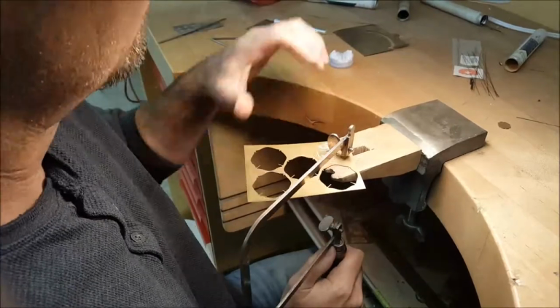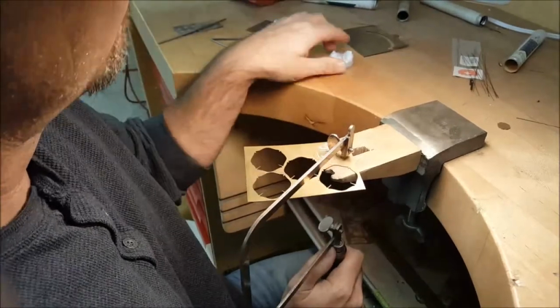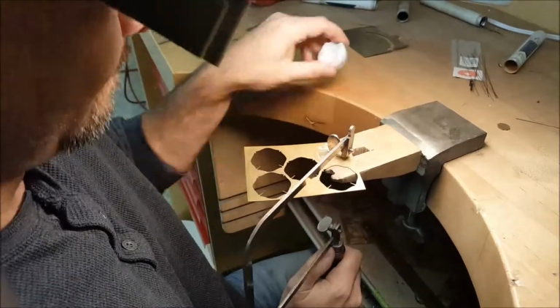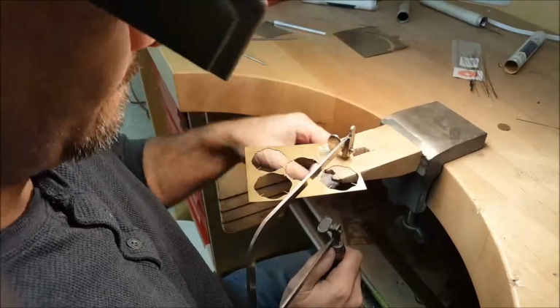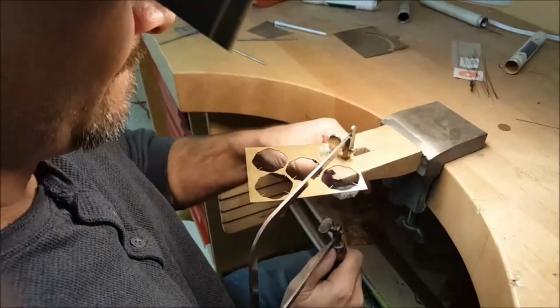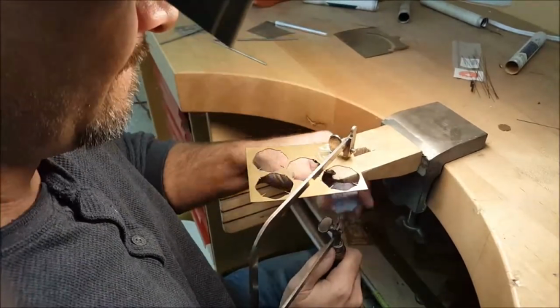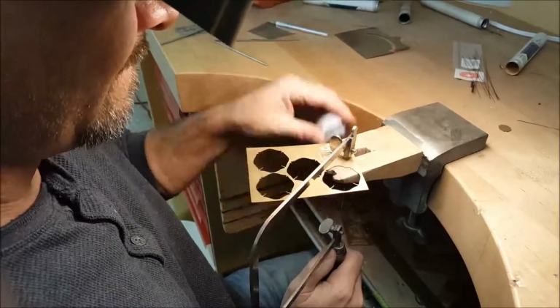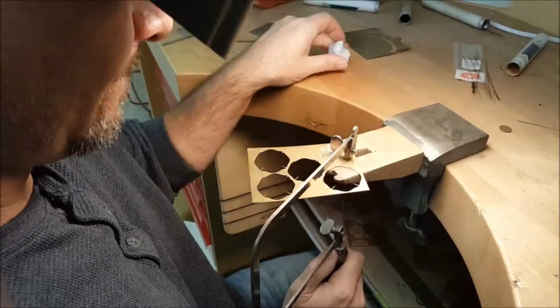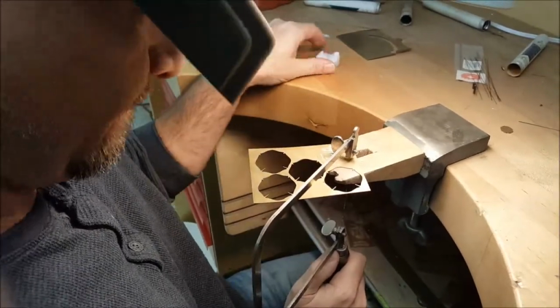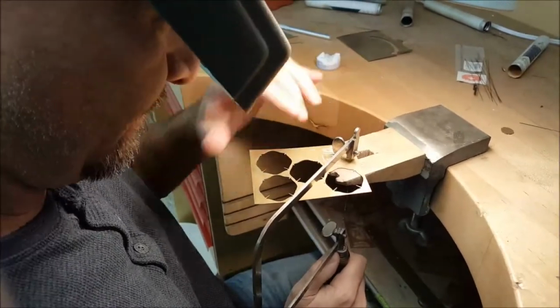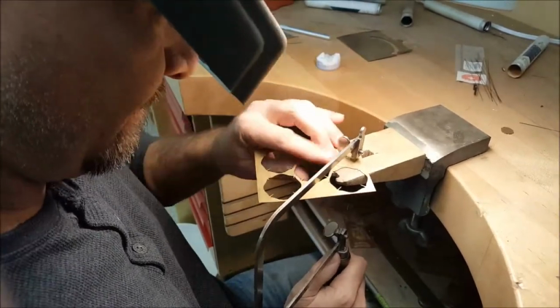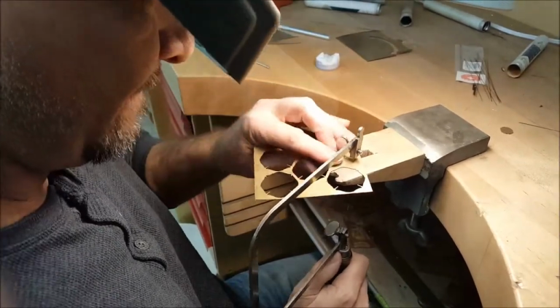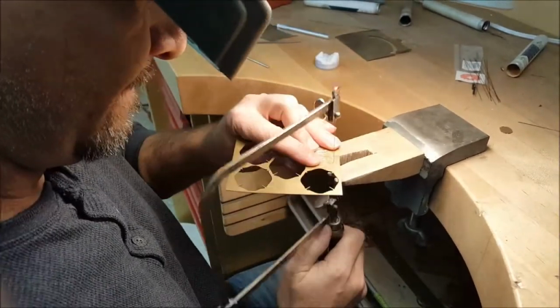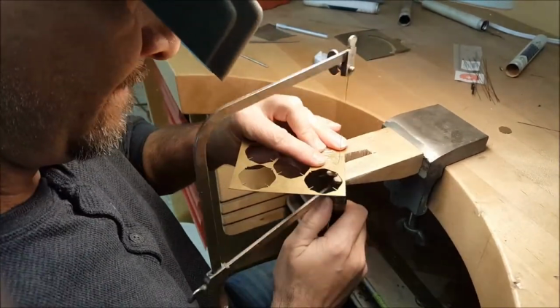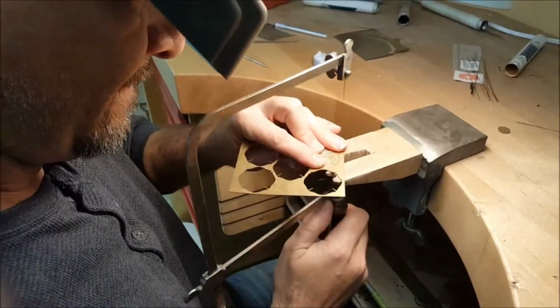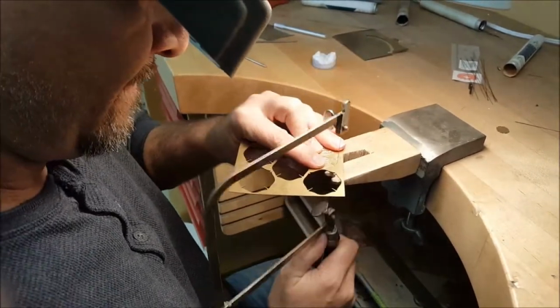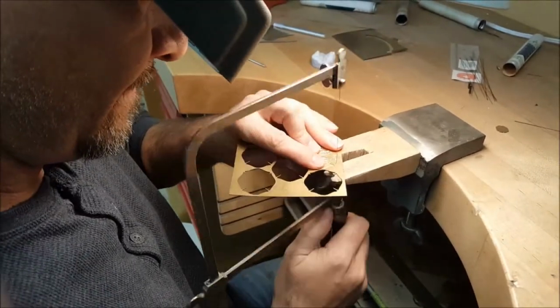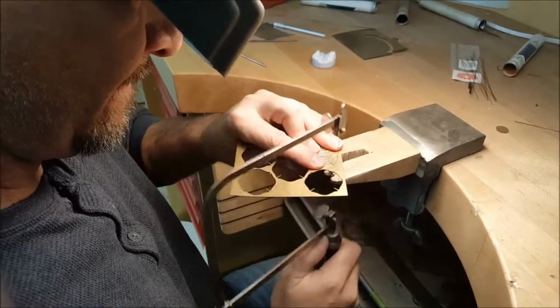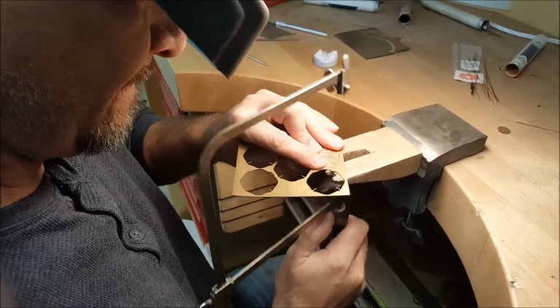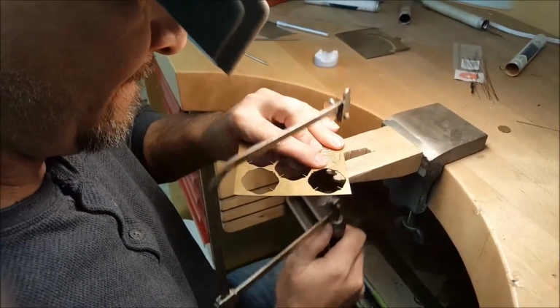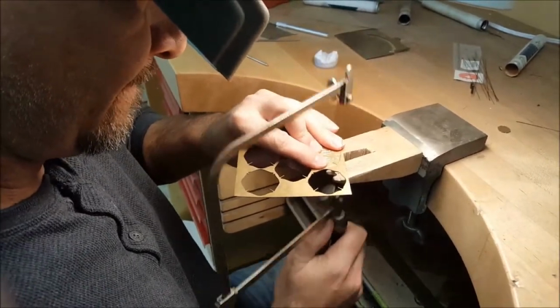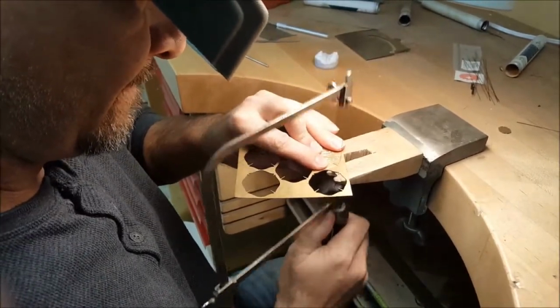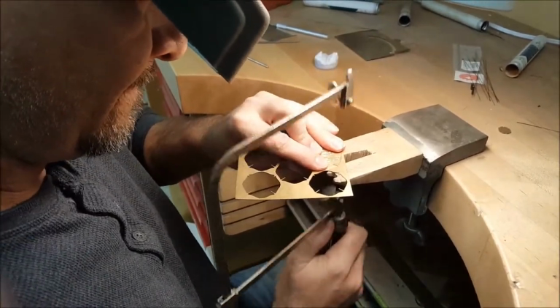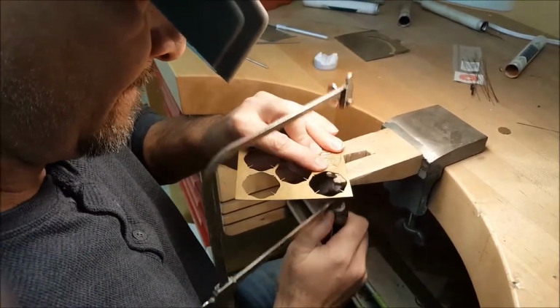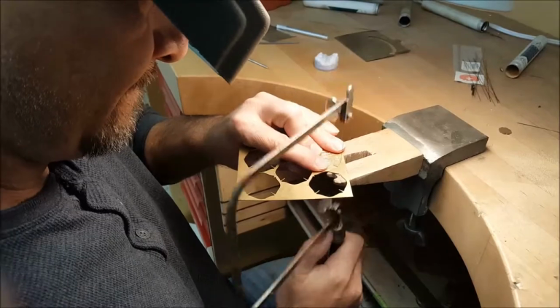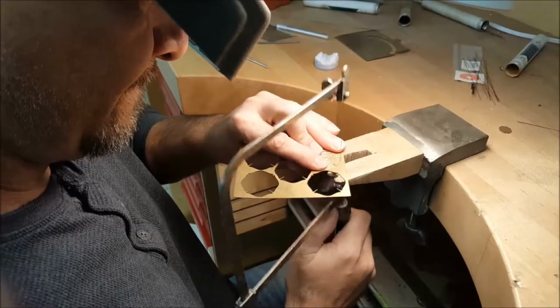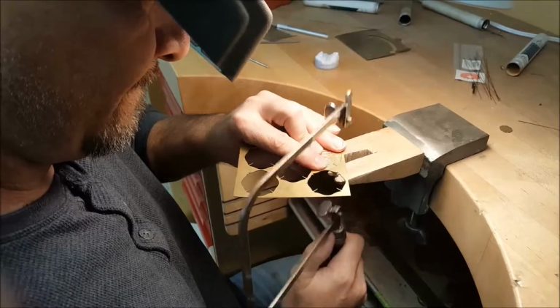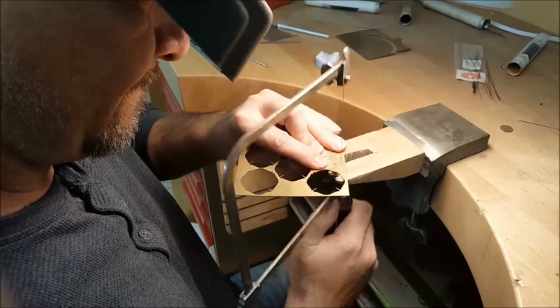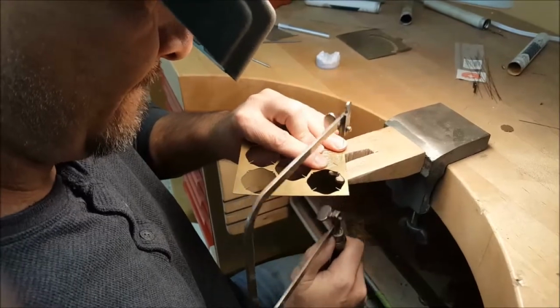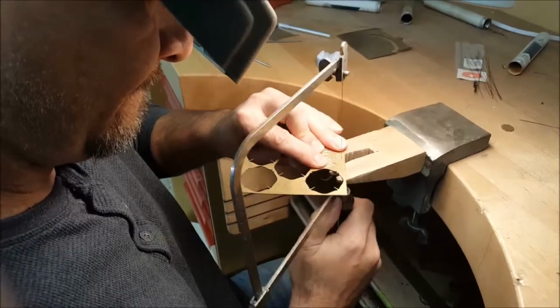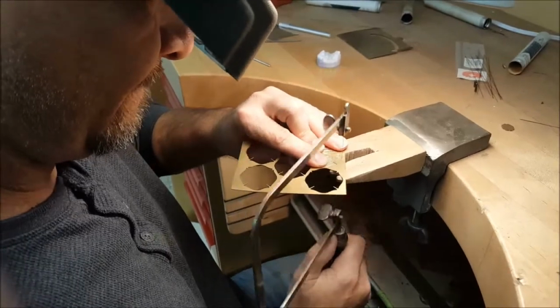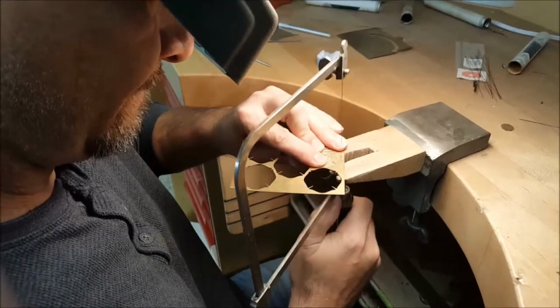I'm just going to pause the video here and let Greg finish cutting that out, and then we're going to actually solder it on a buckle for you.